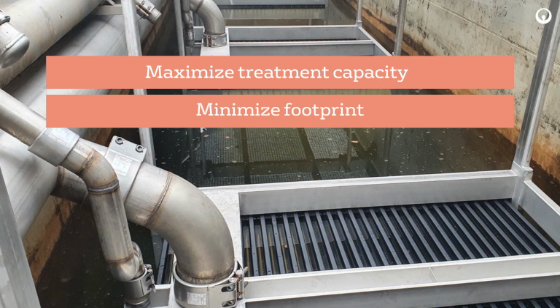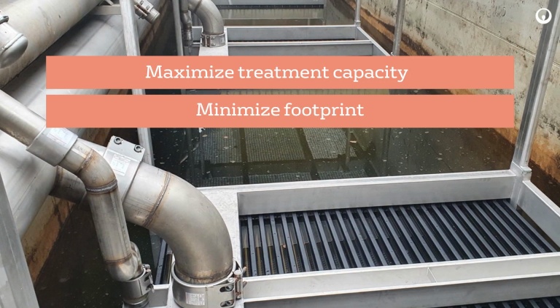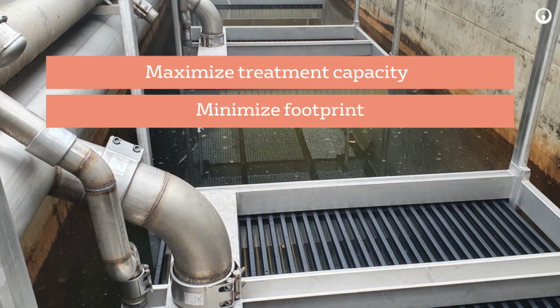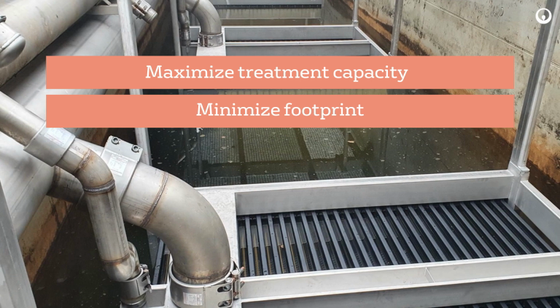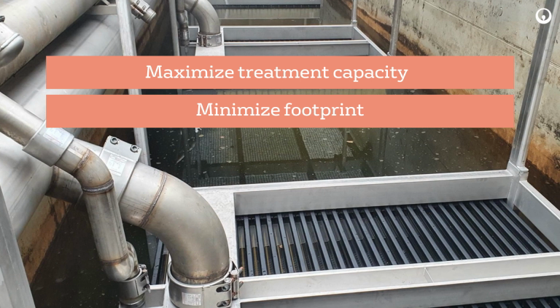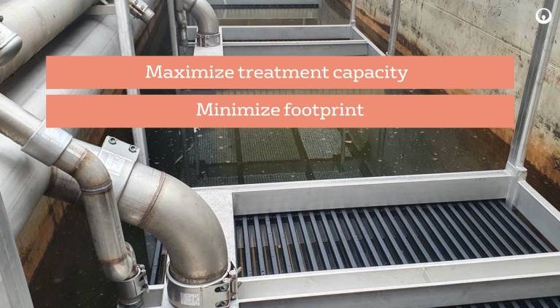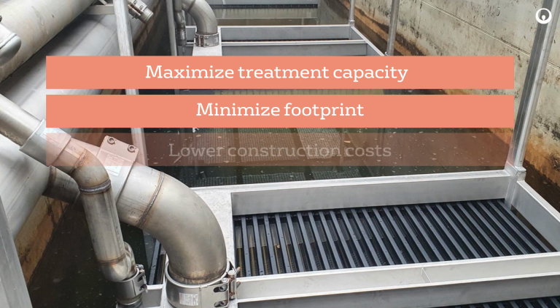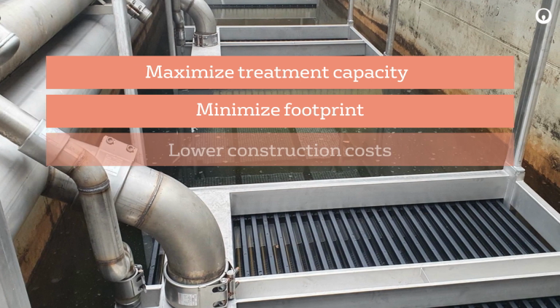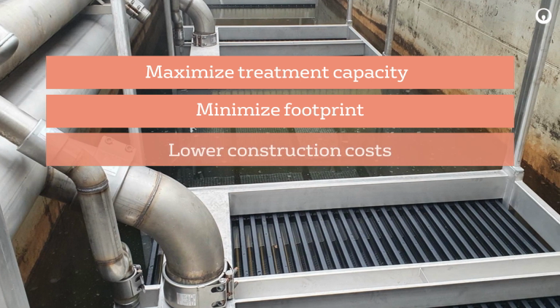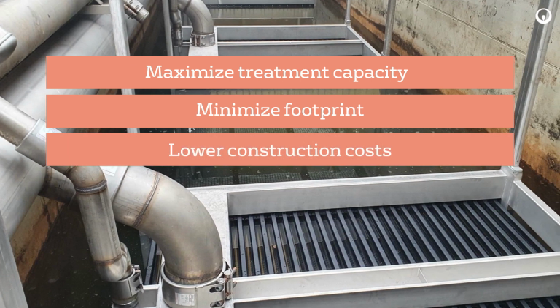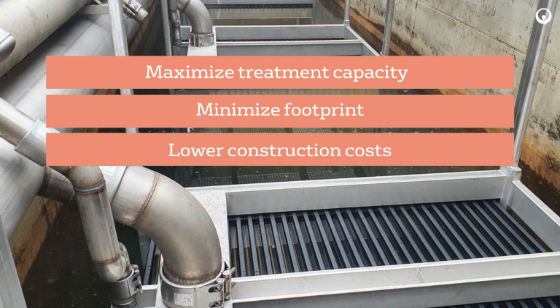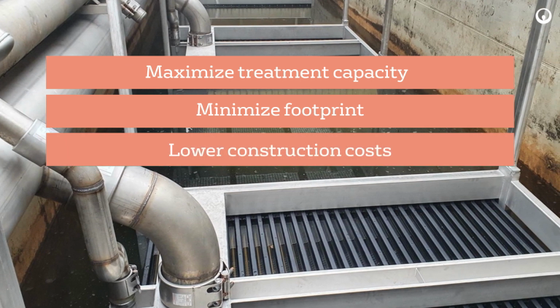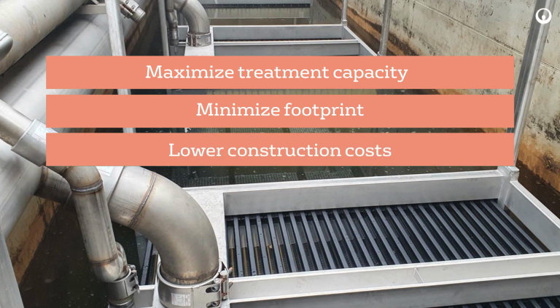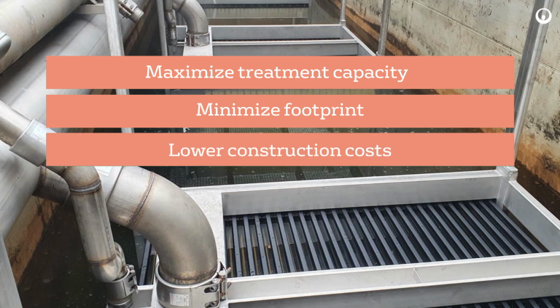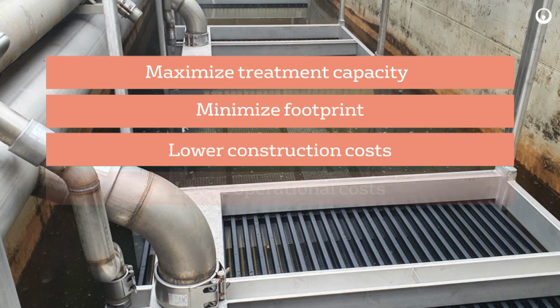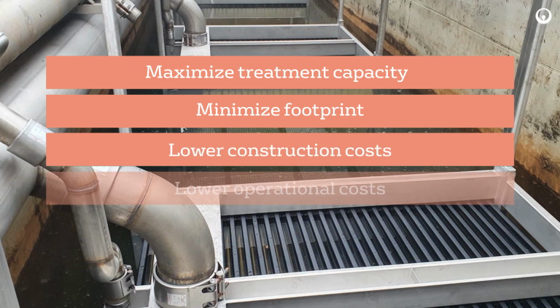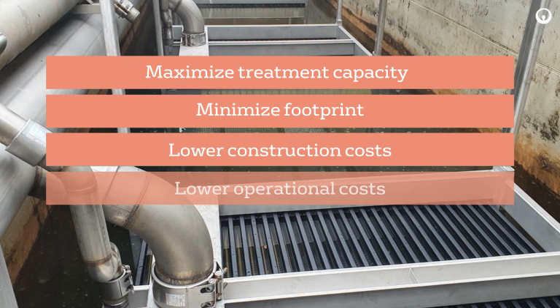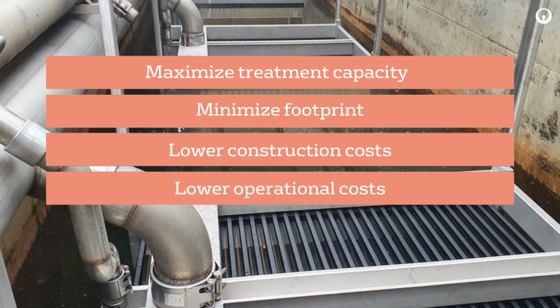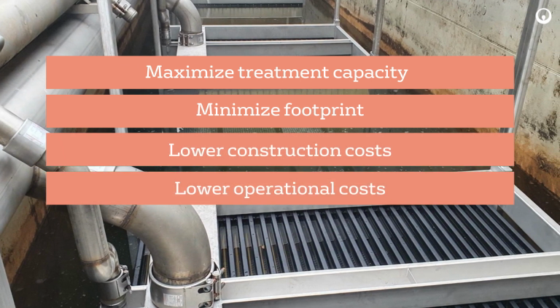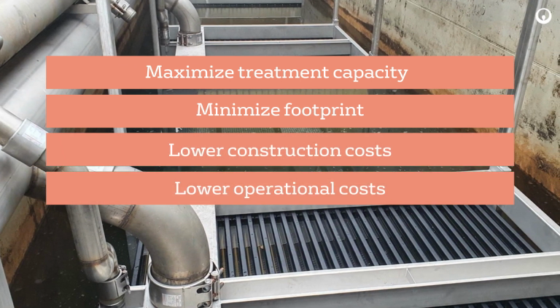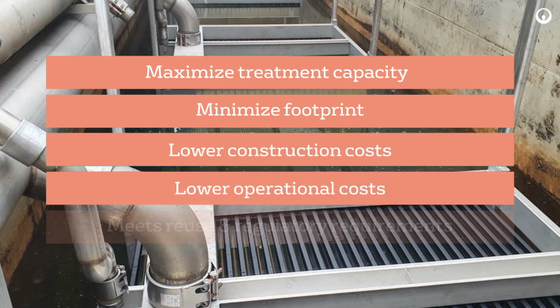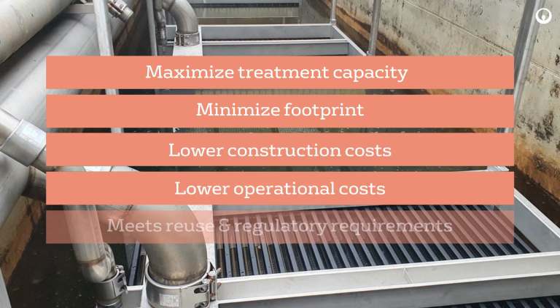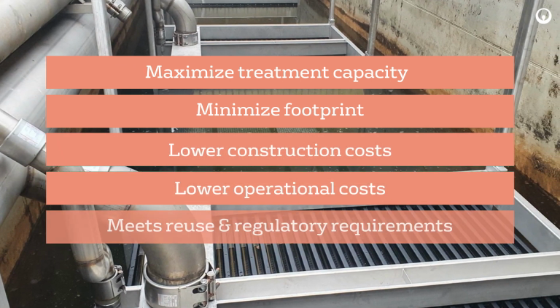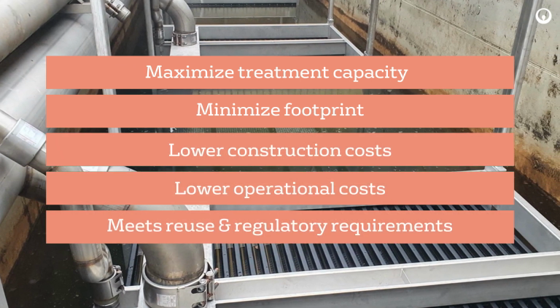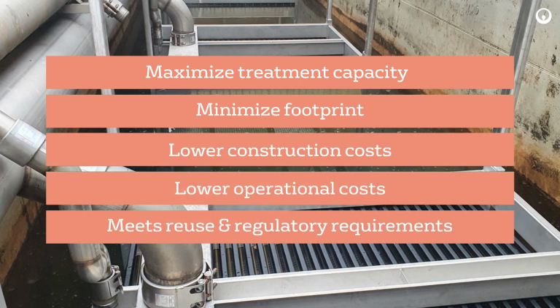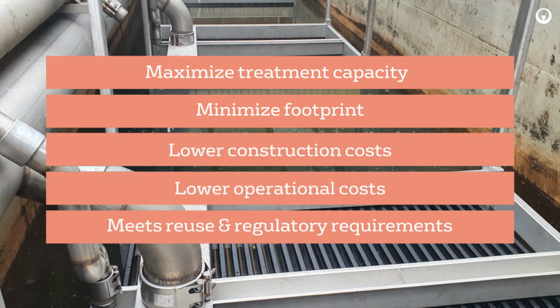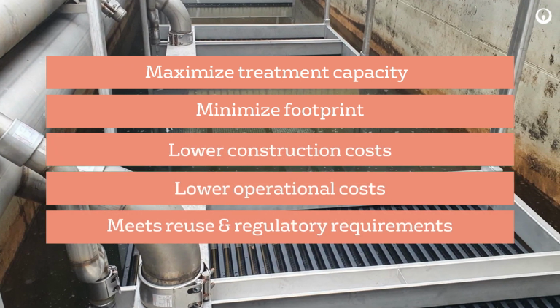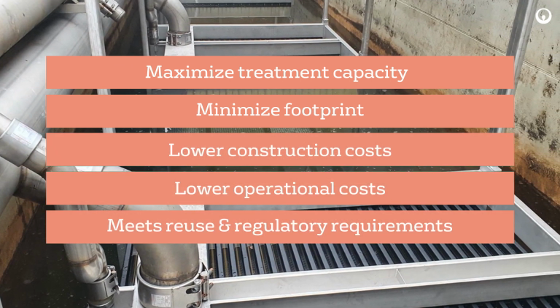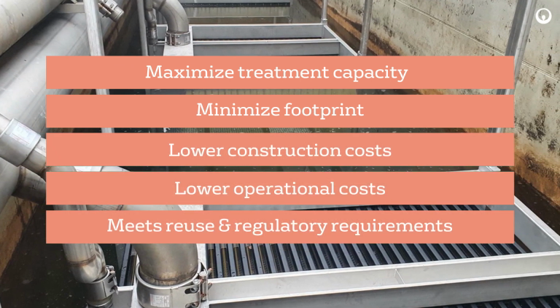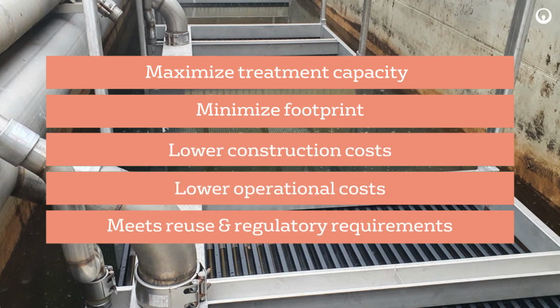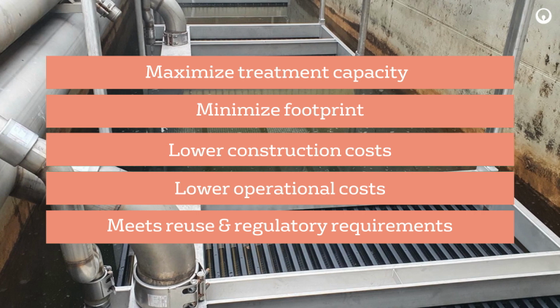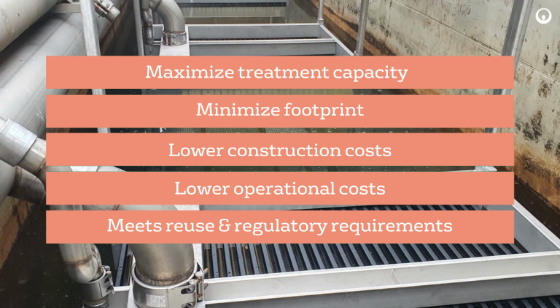This dramatically lowers the total cost of building, expanding, and operating a membrane bioreactor.